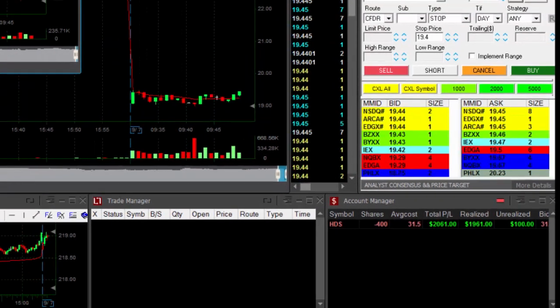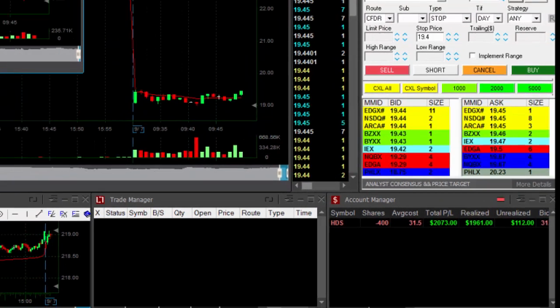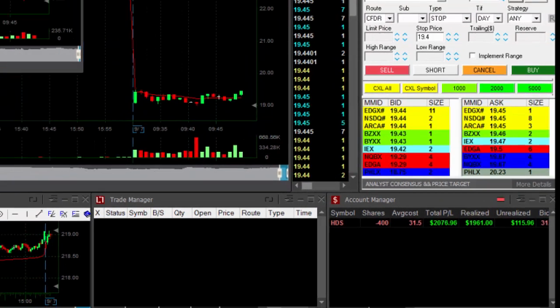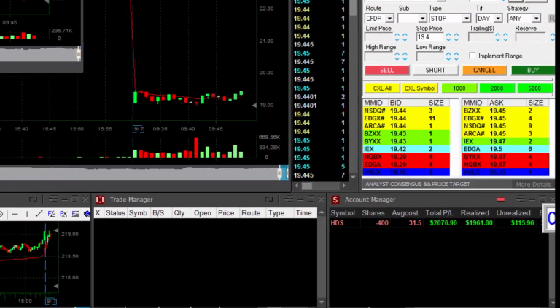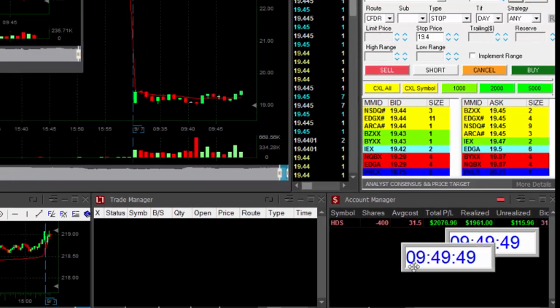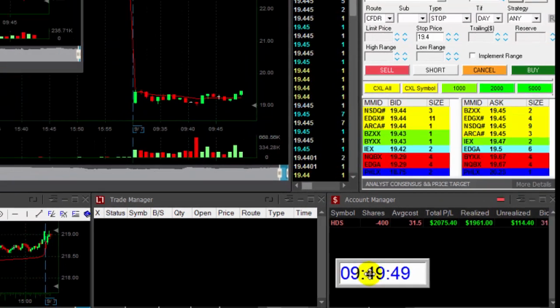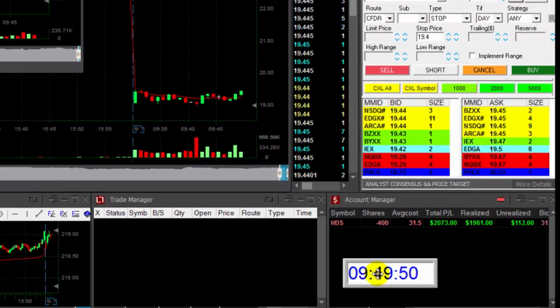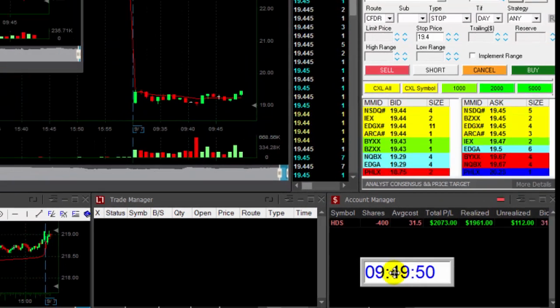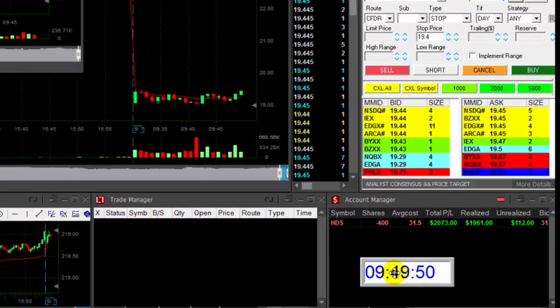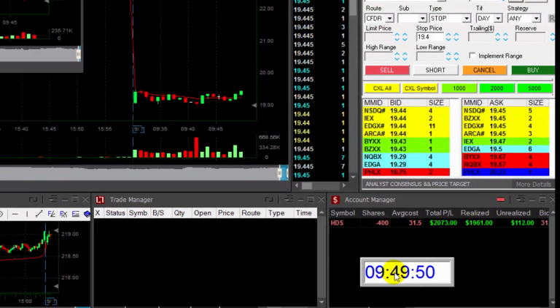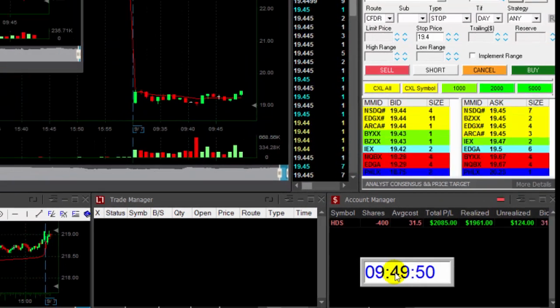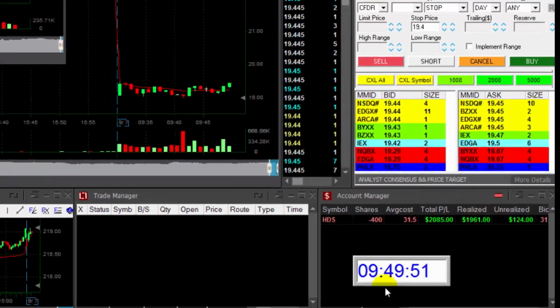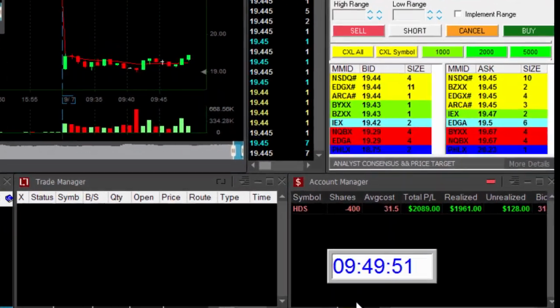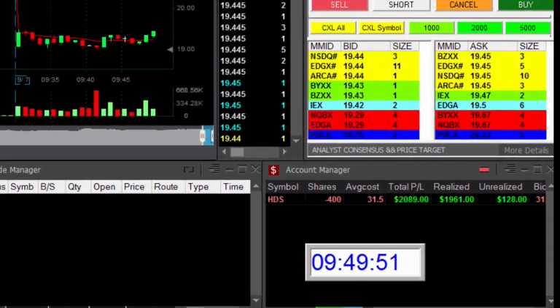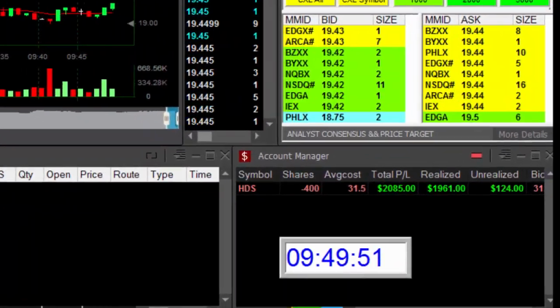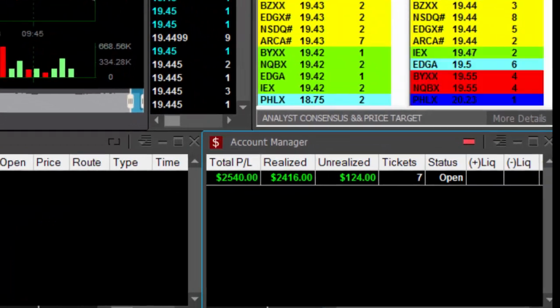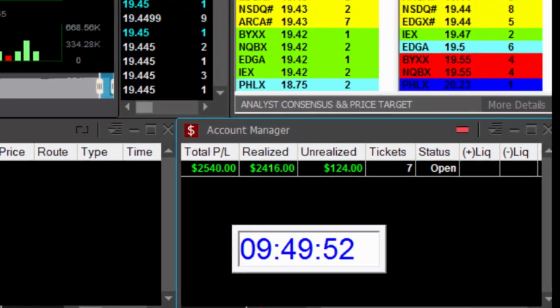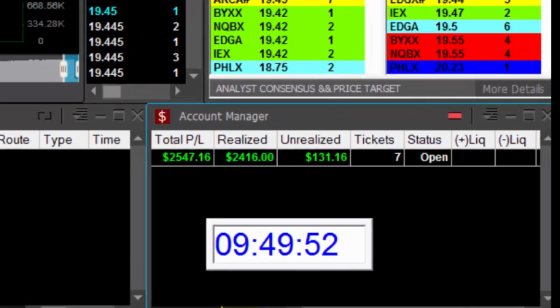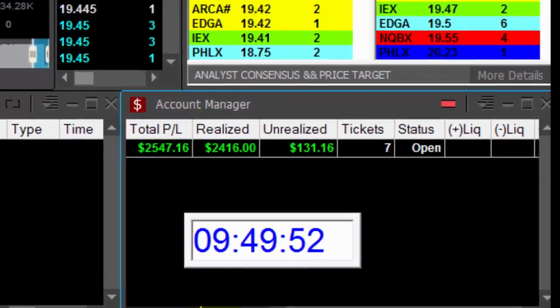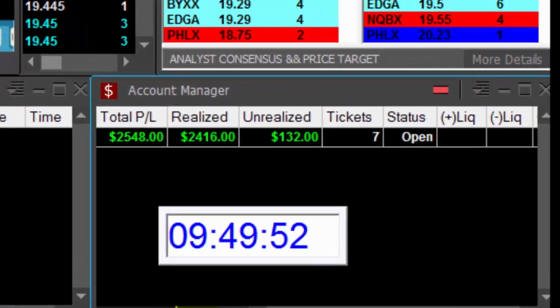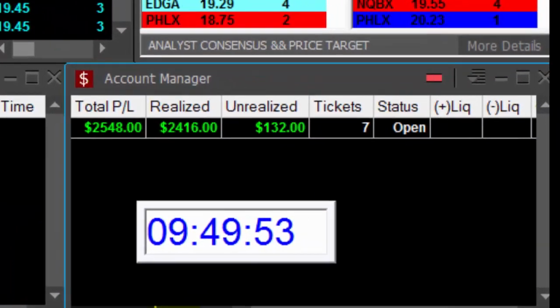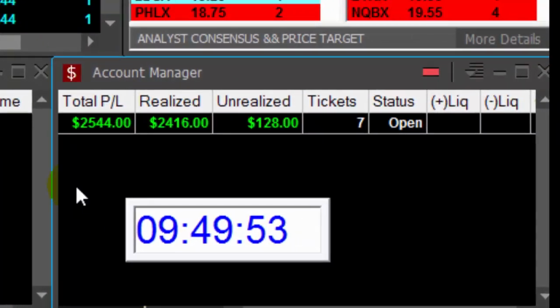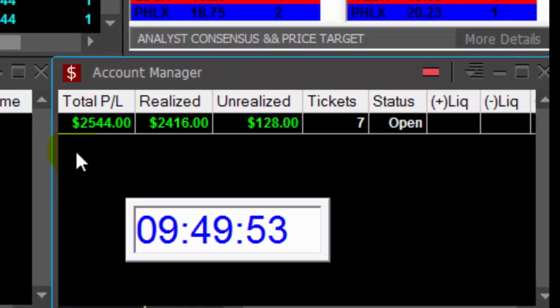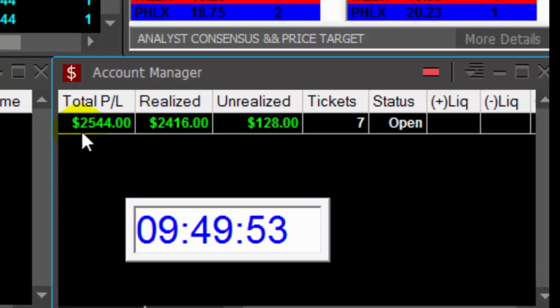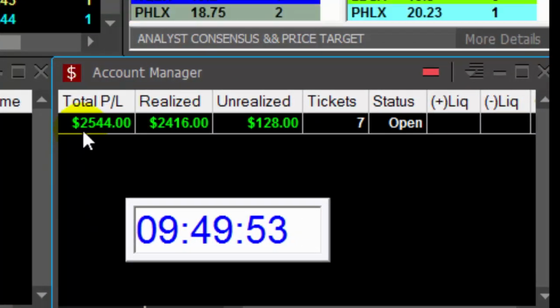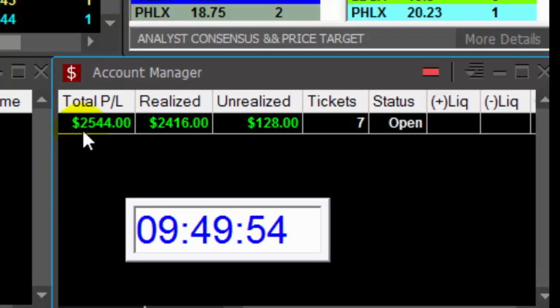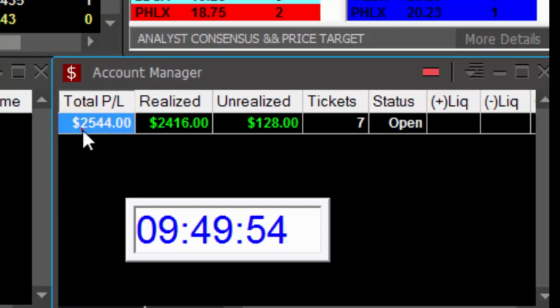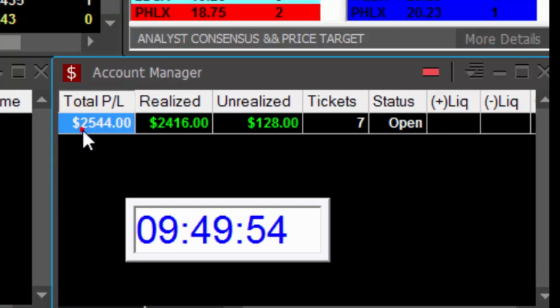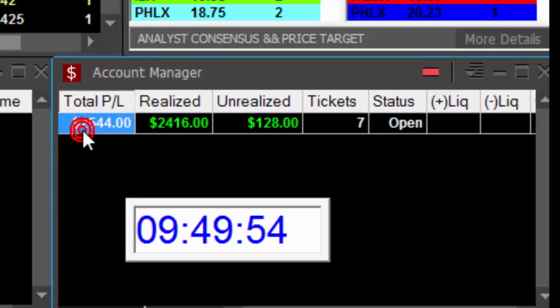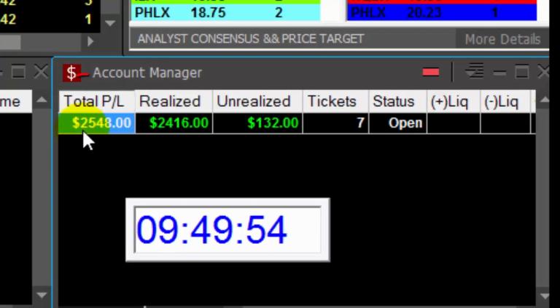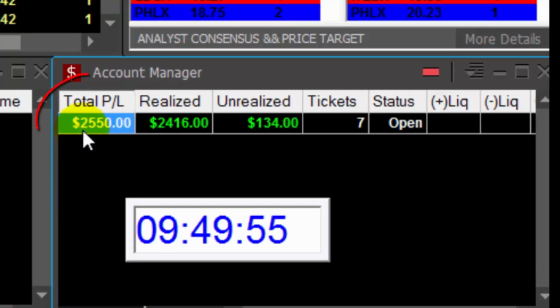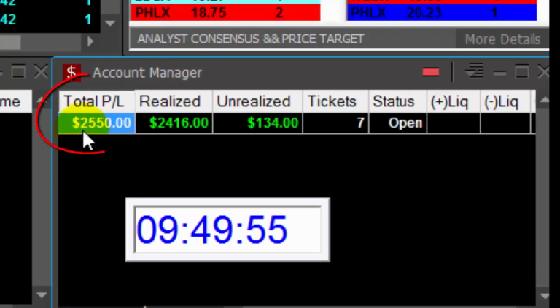My last 400 shares didn't work out fine. So far, 29 minutes into the trading day, up $2,500.